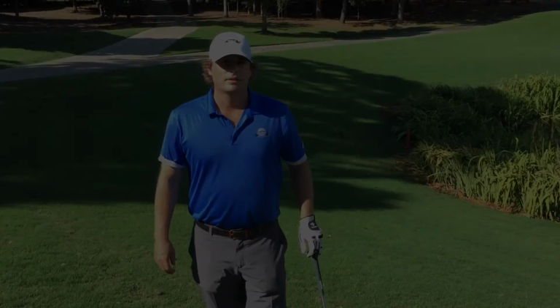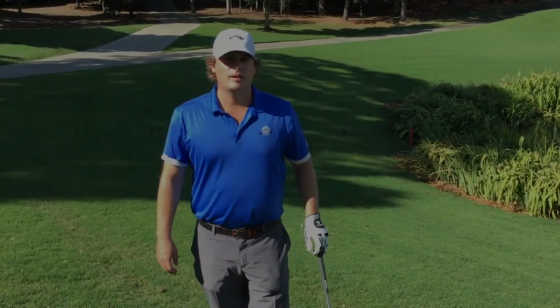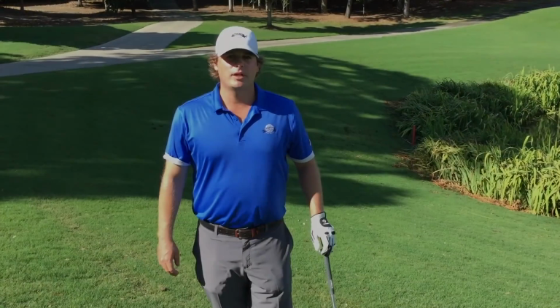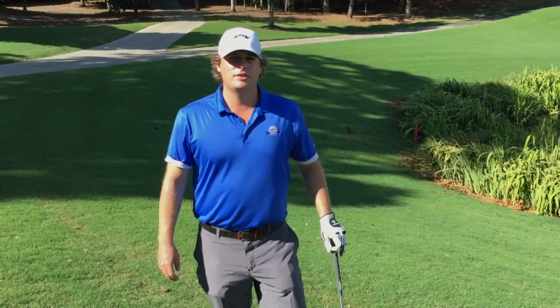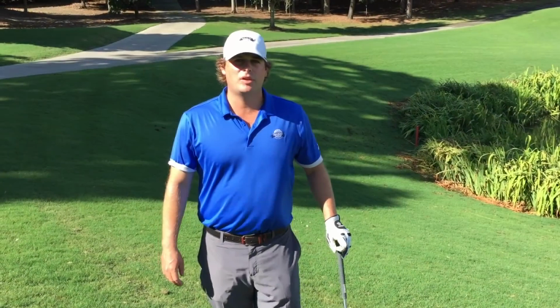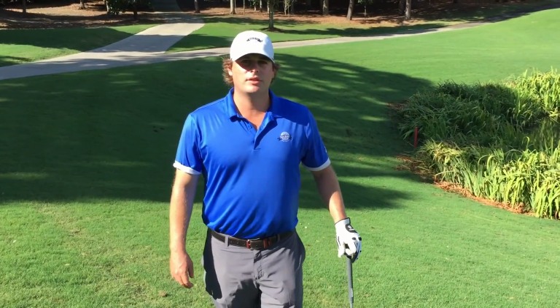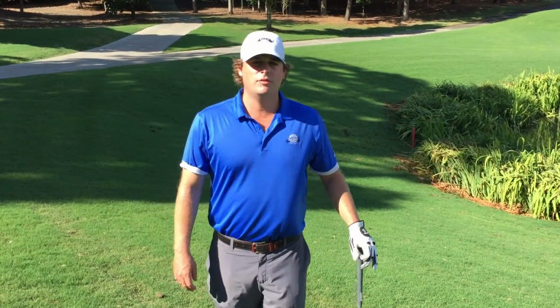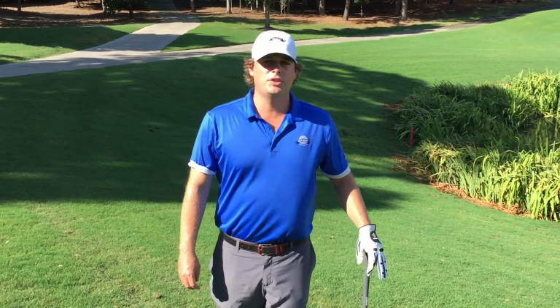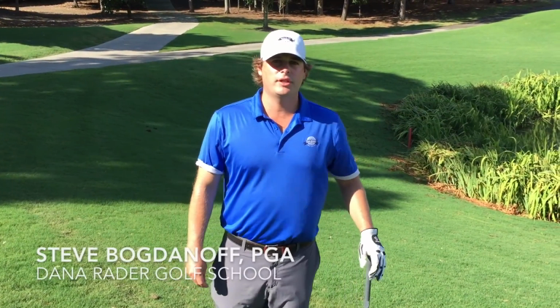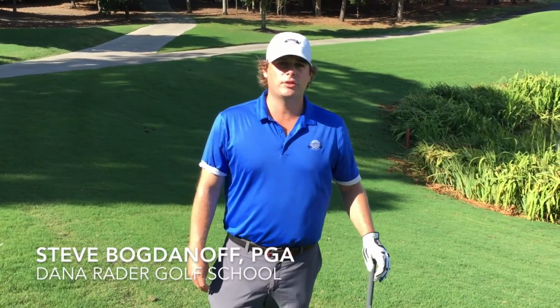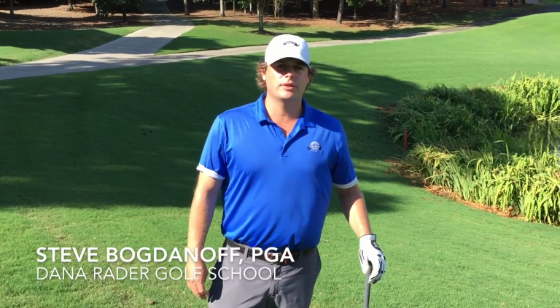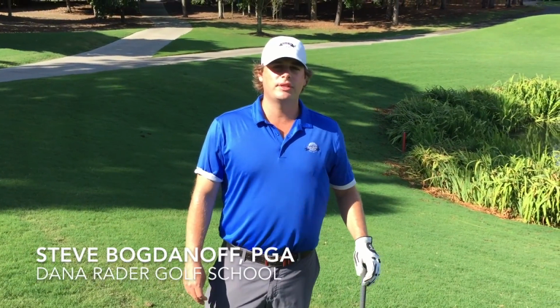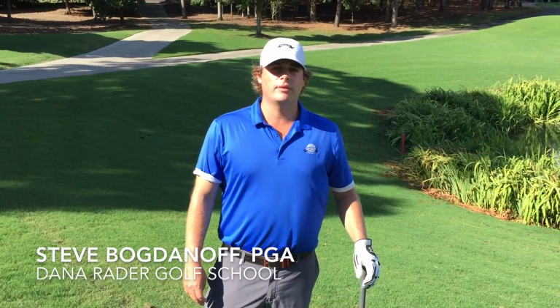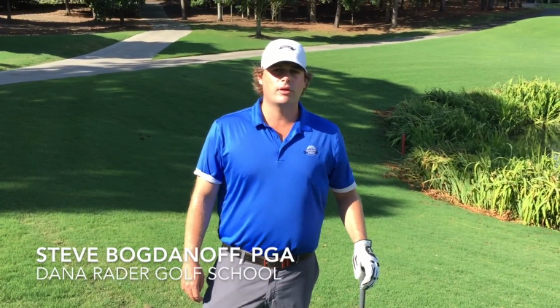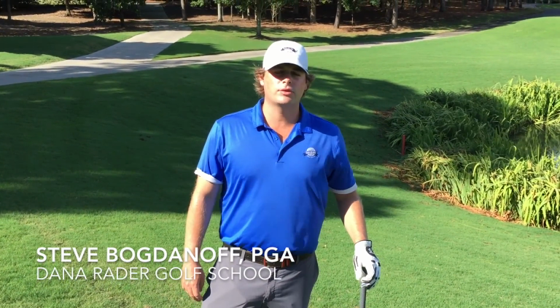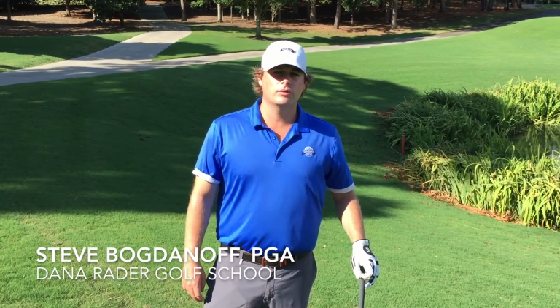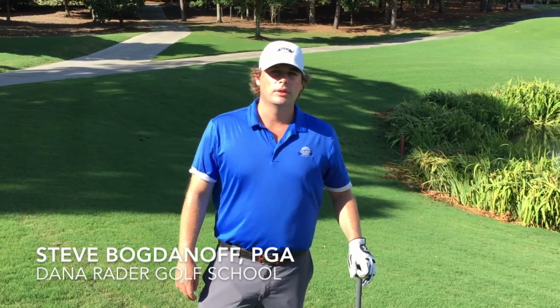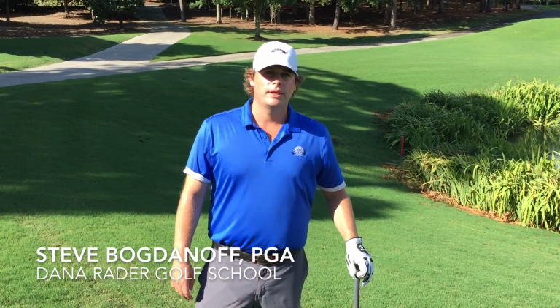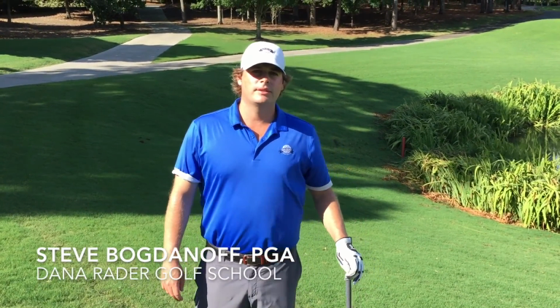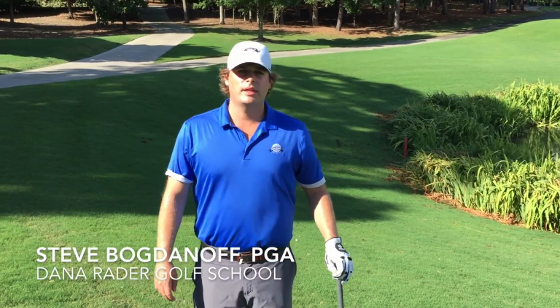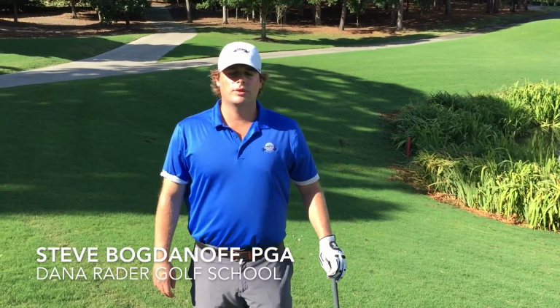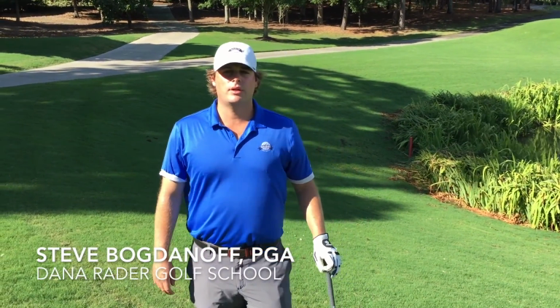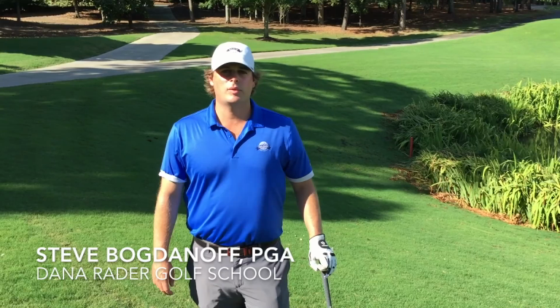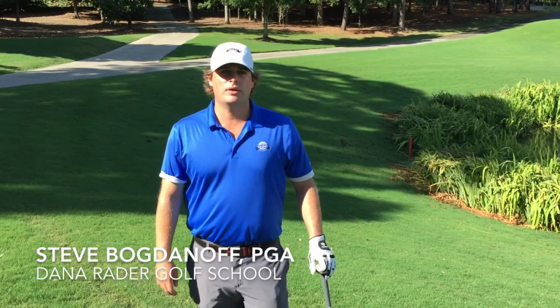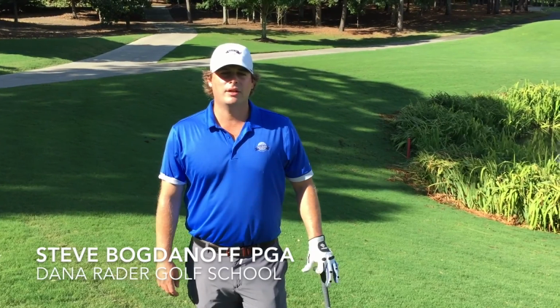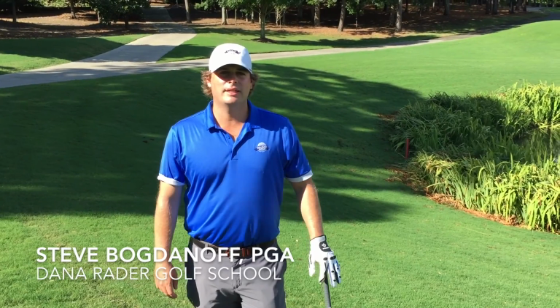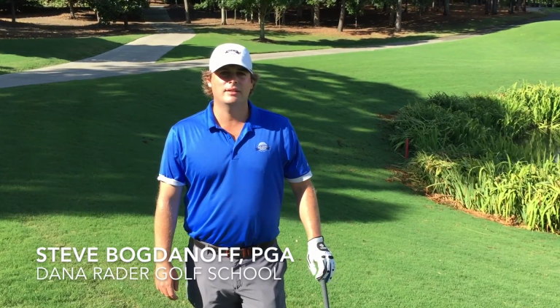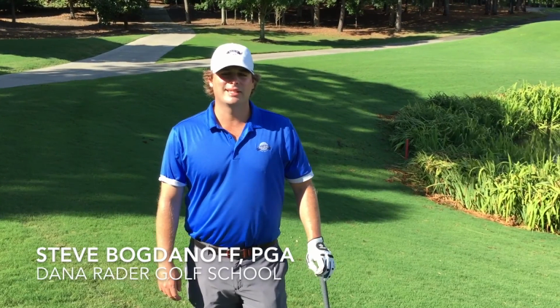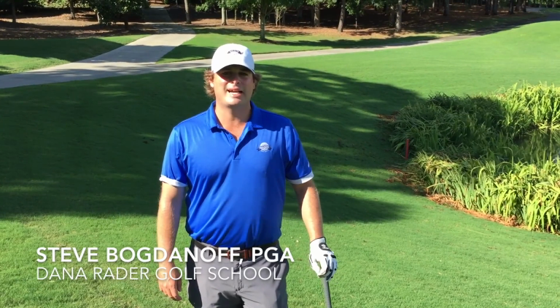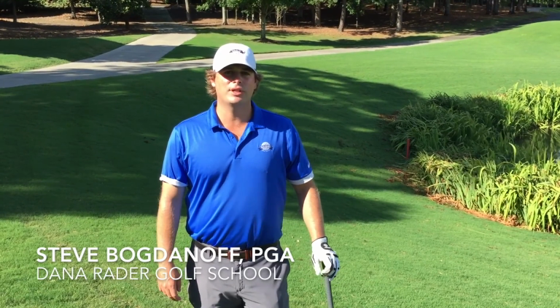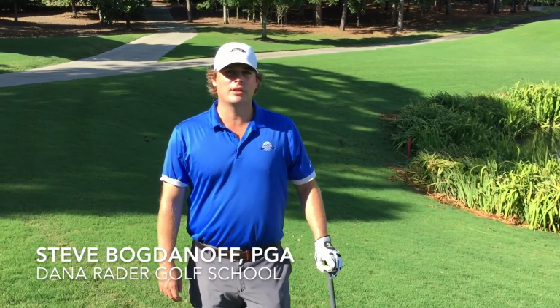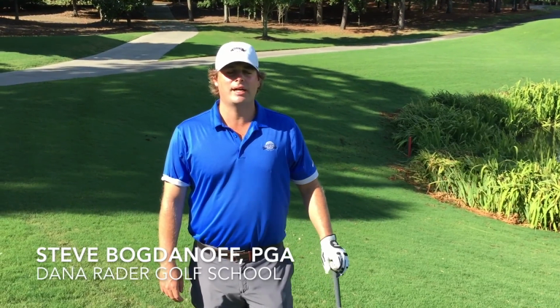Hi, my name is Steve Bogdanoff, PGA instructor at the Dana Rainer Golf School, and today I want to talk about how to hit a downhill lie.